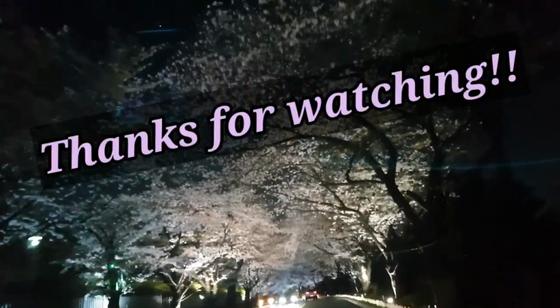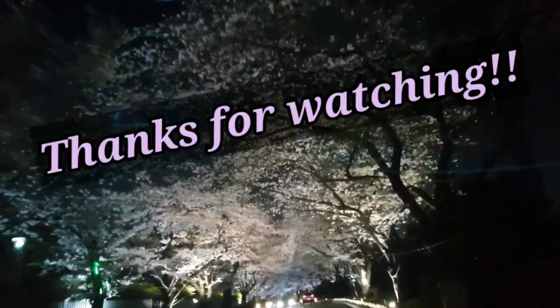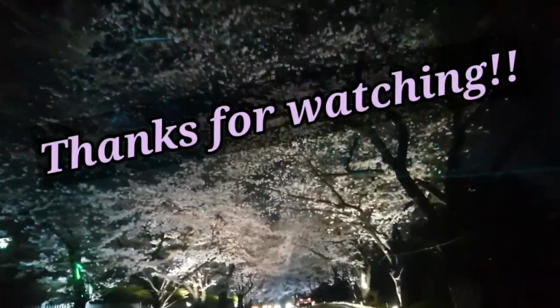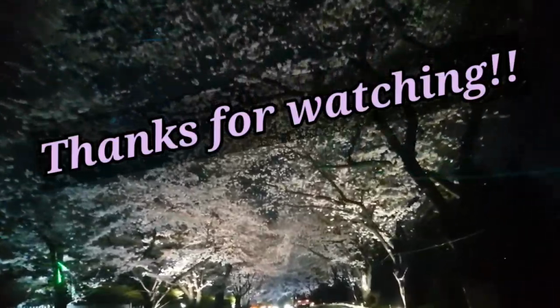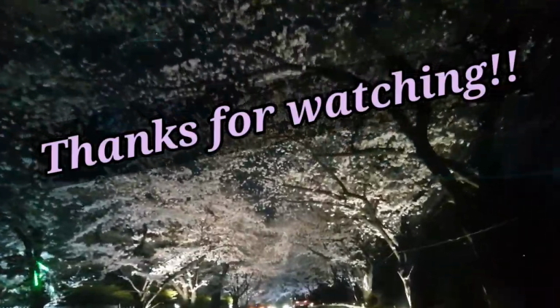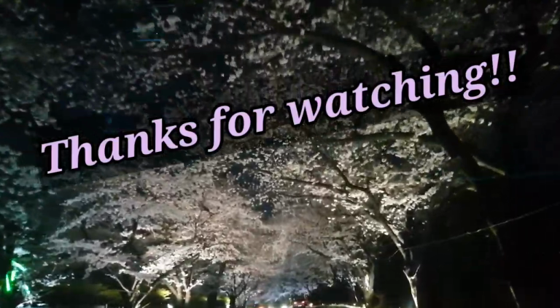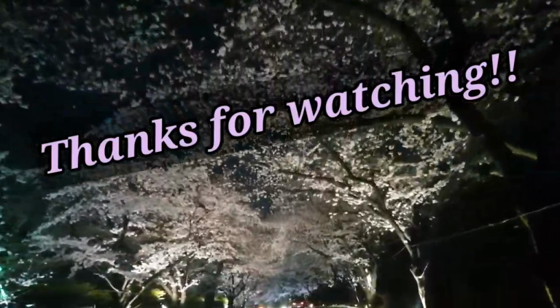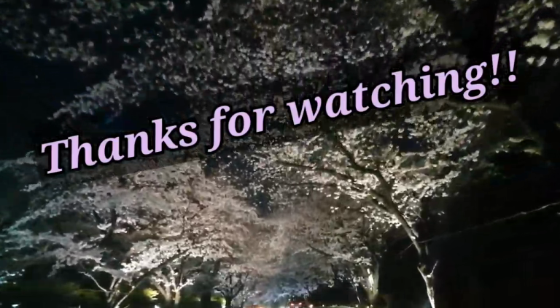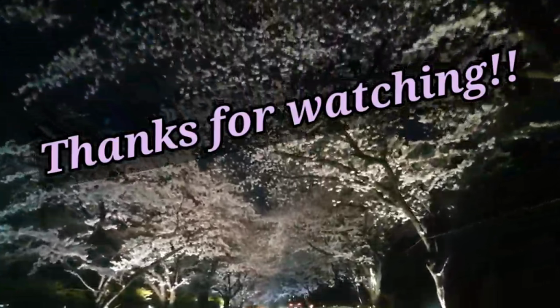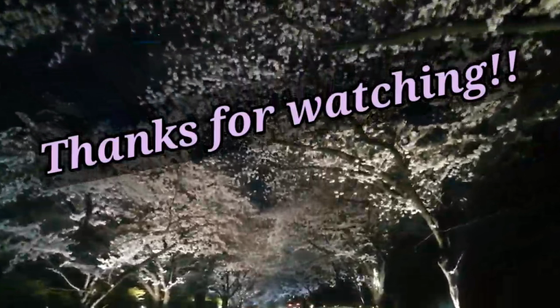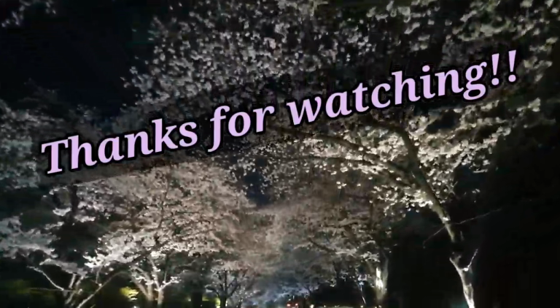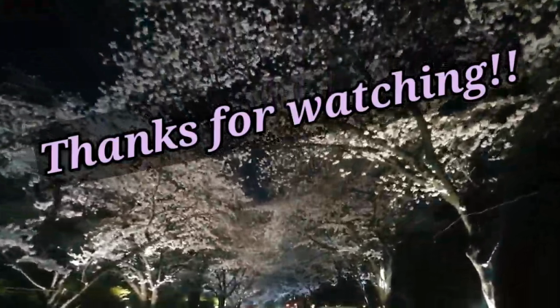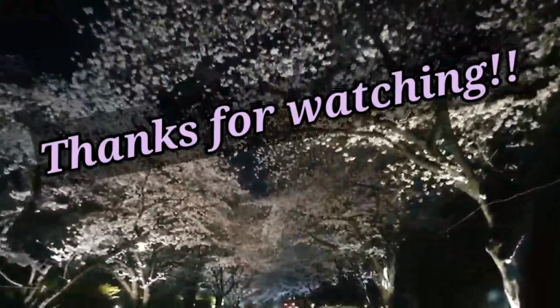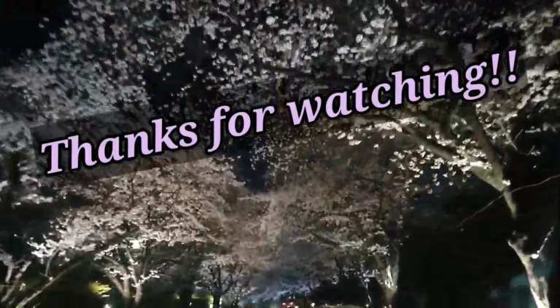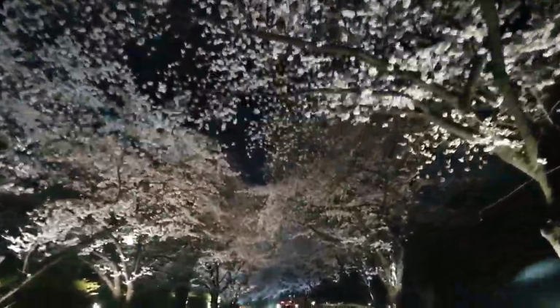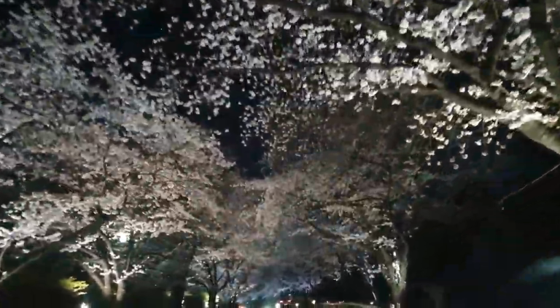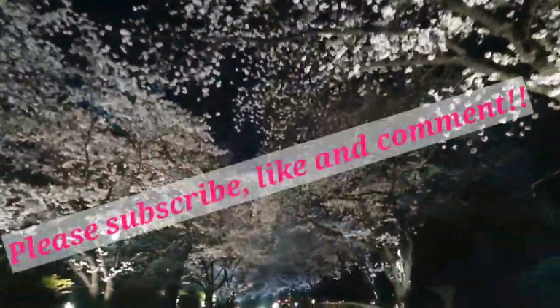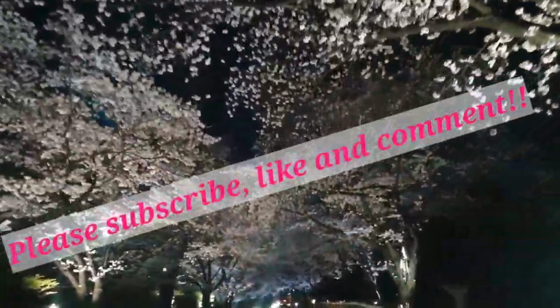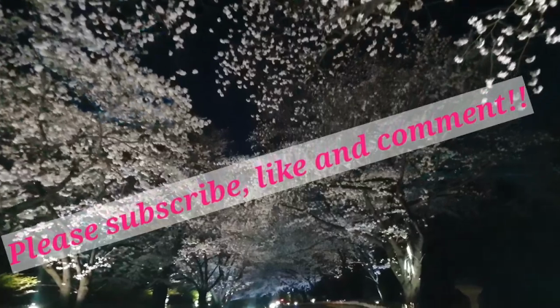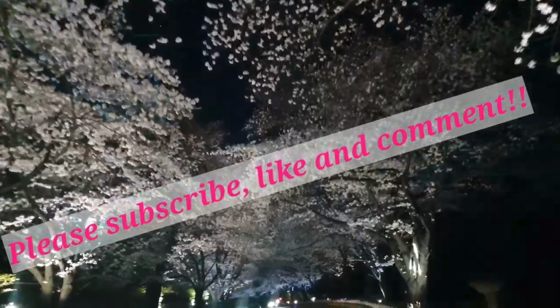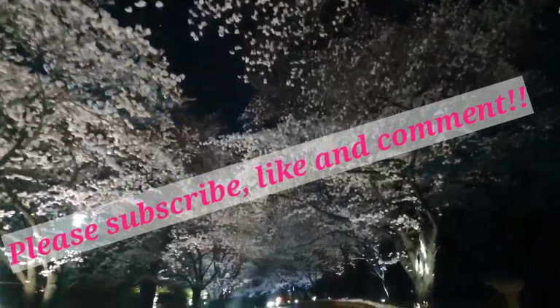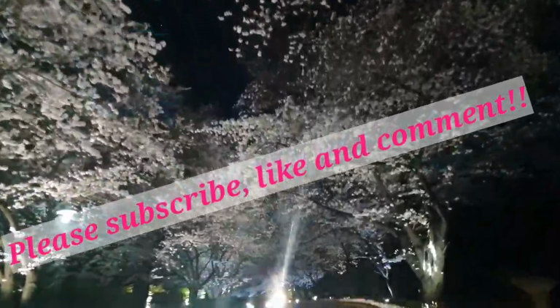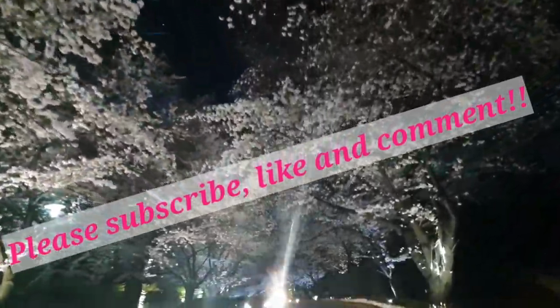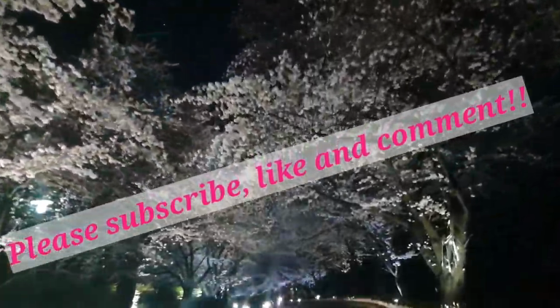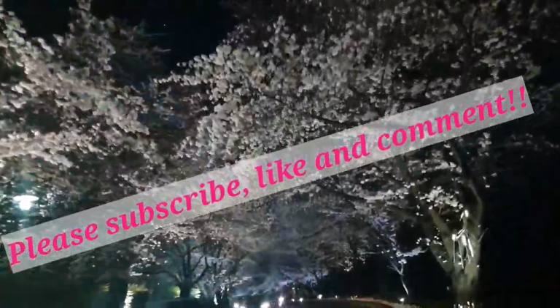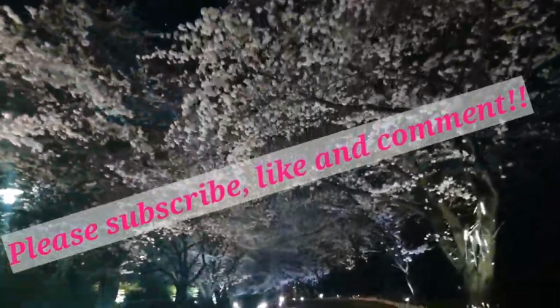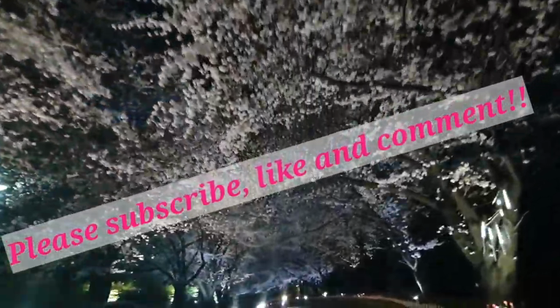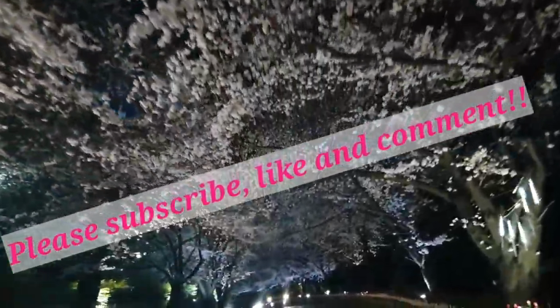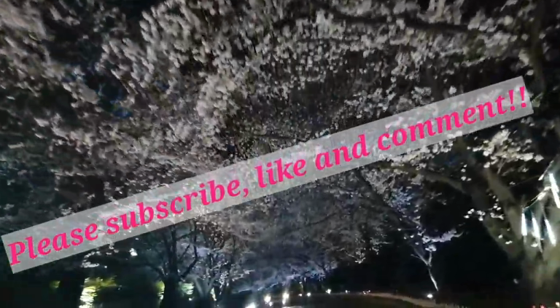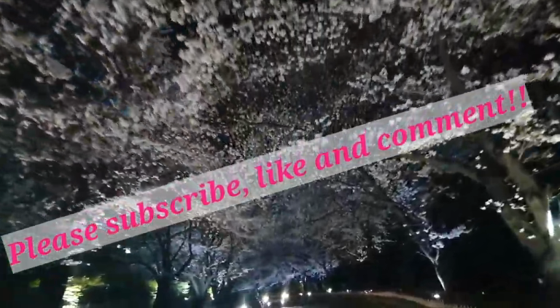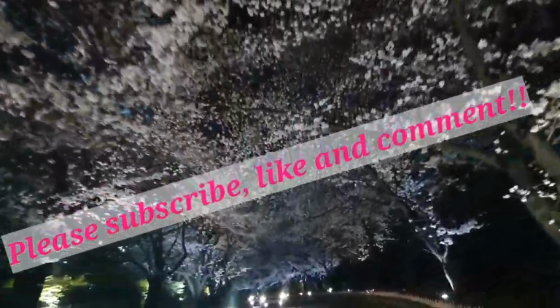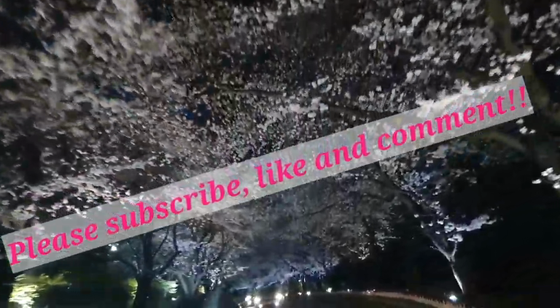Thanks for watching — please subscribe, like, and comment.